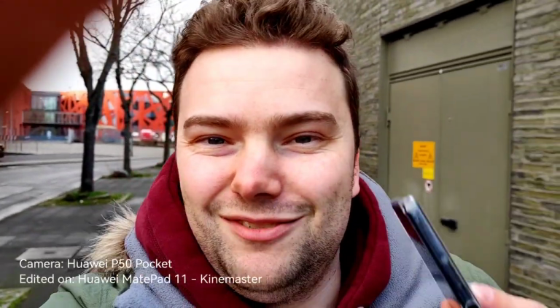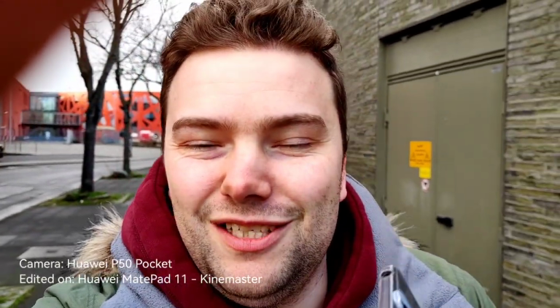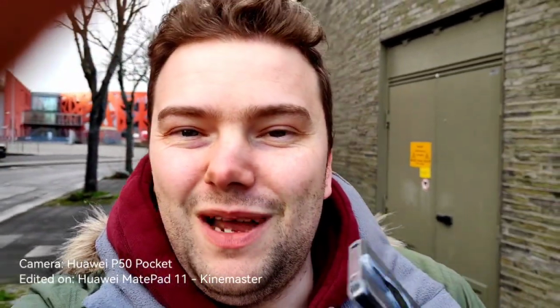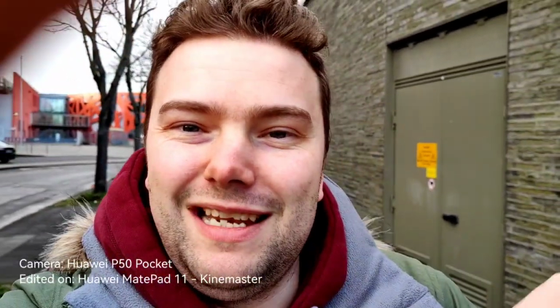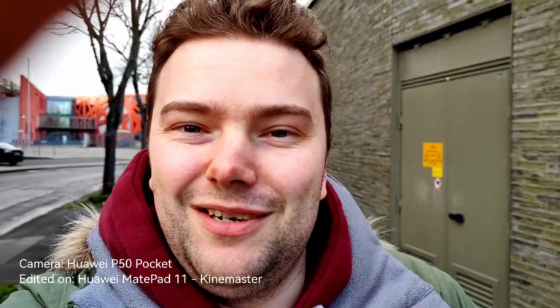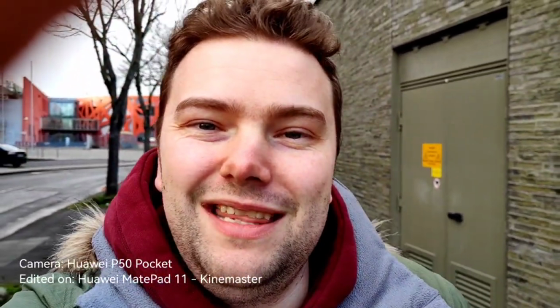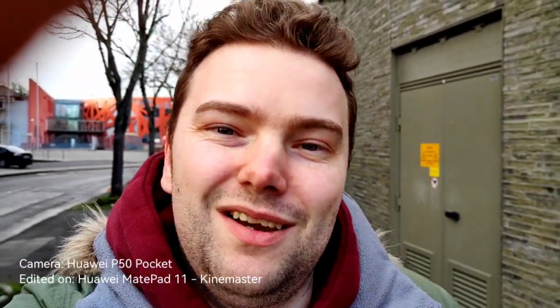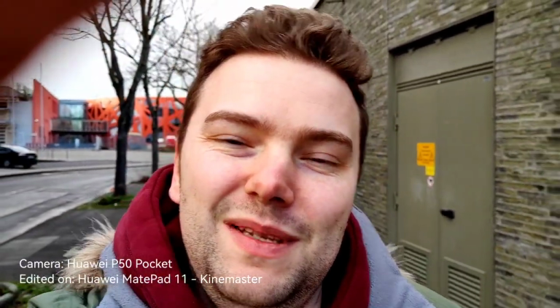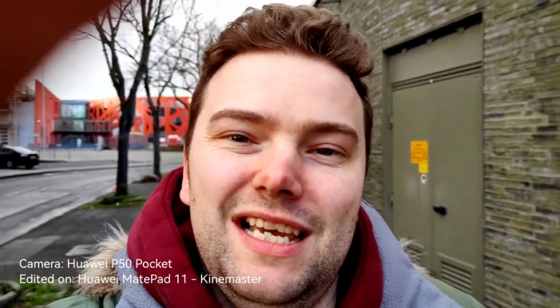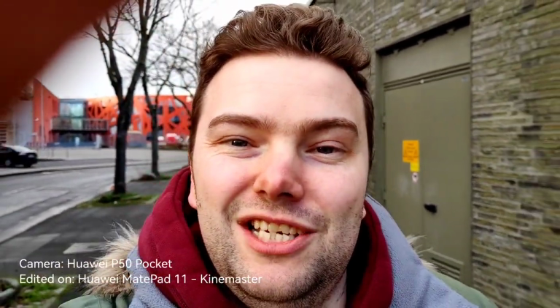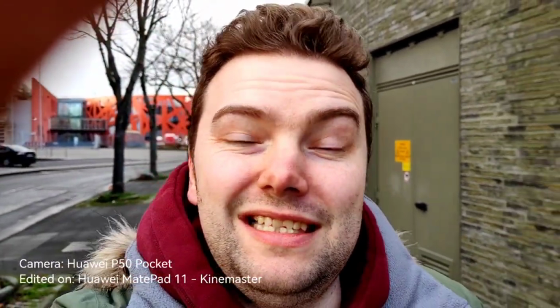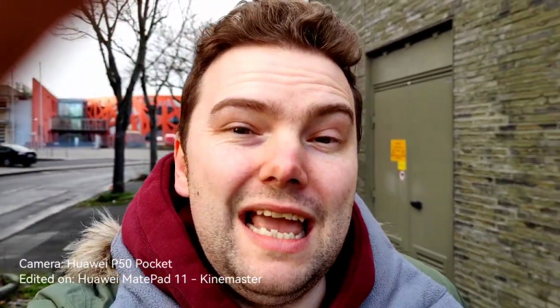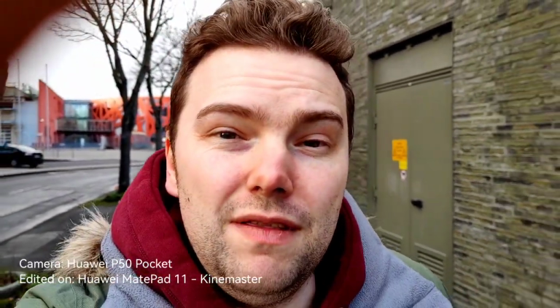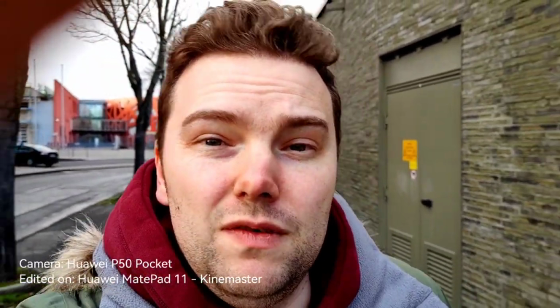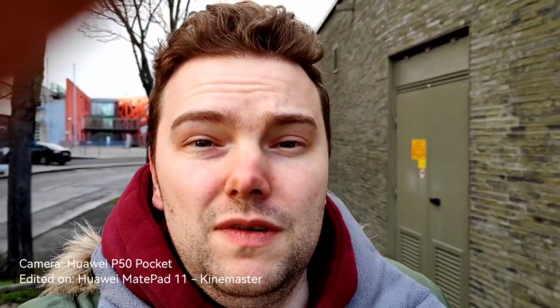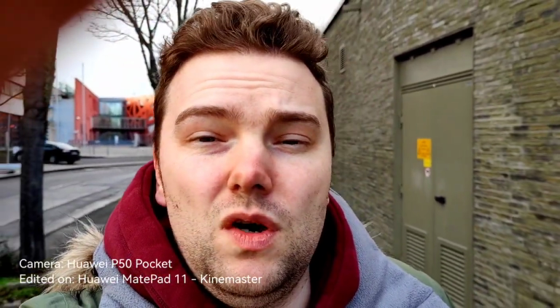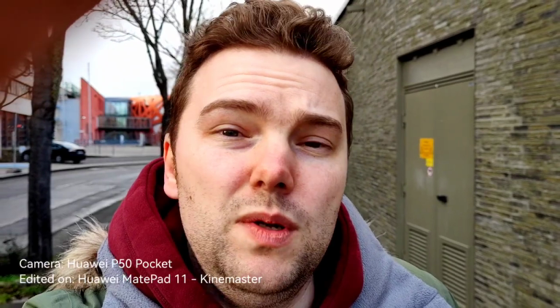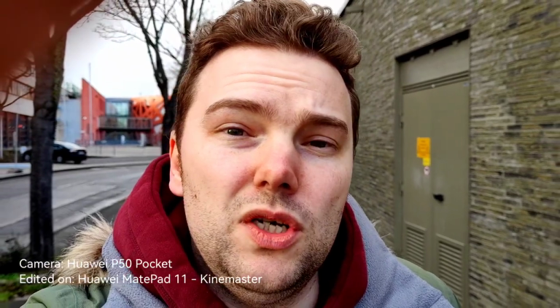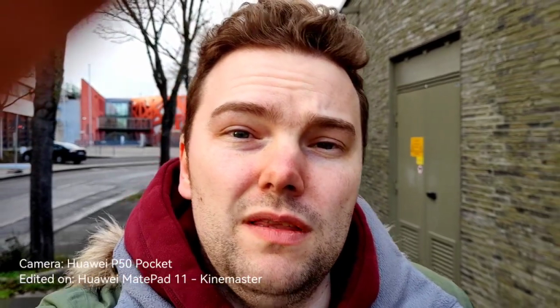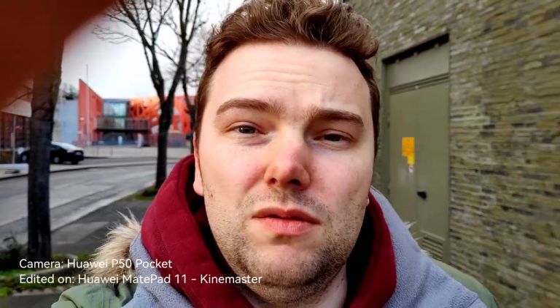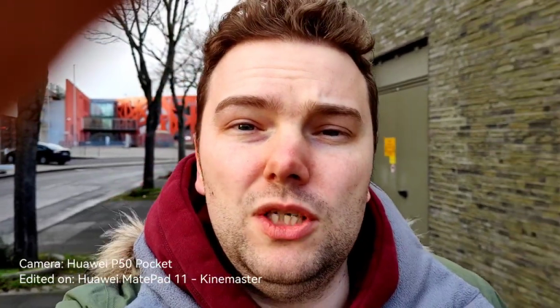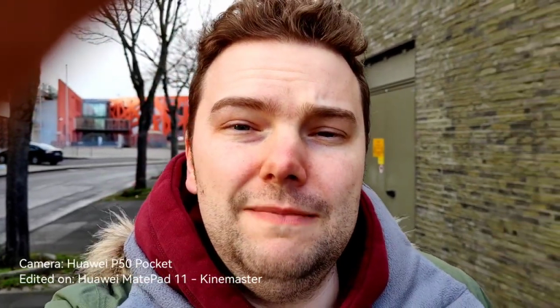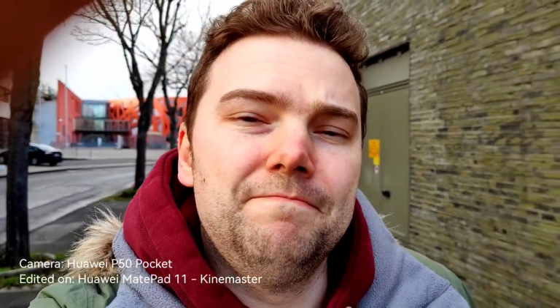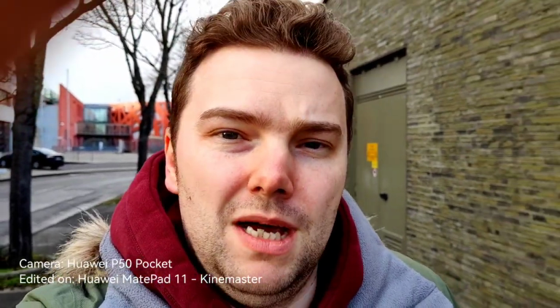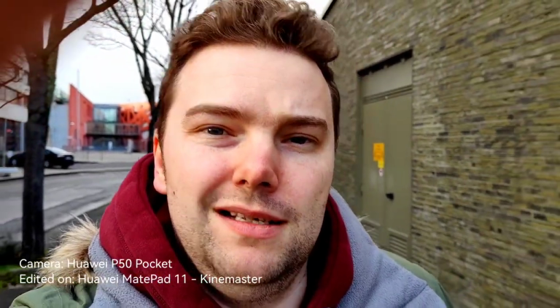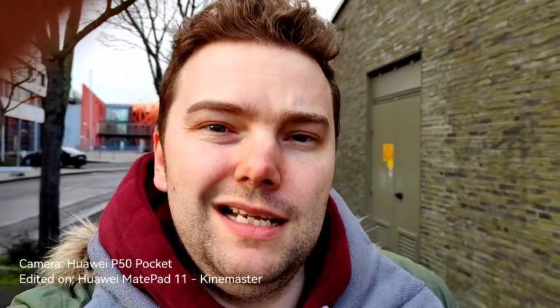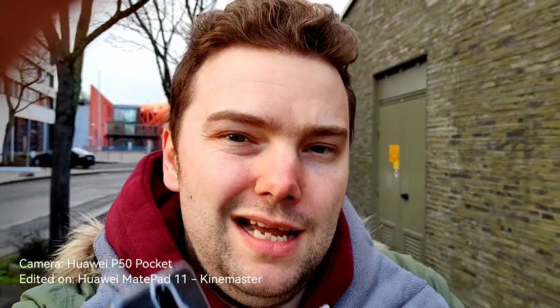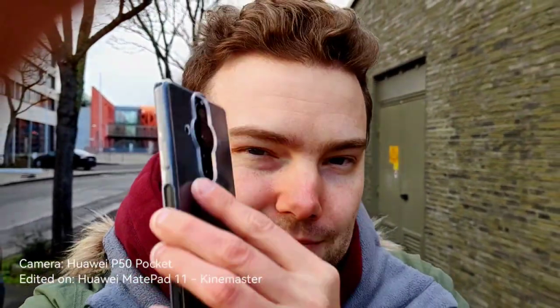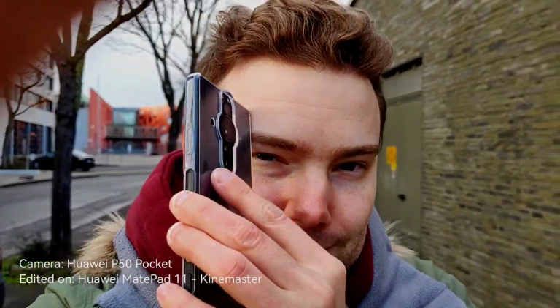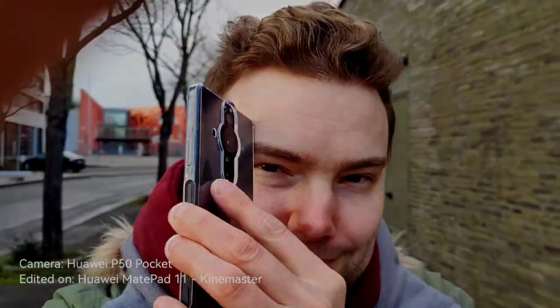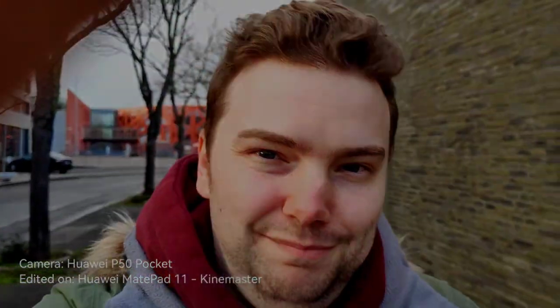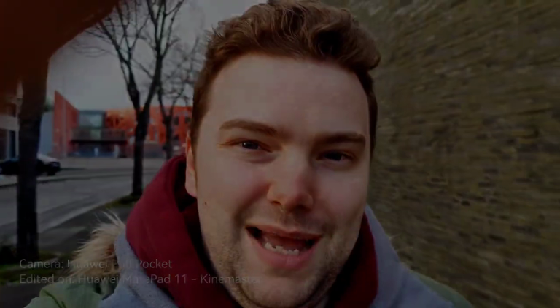Just write it down in the comment section. That's everything for this video — hope you enjoyed it, thanks for watching, until next time, bye.